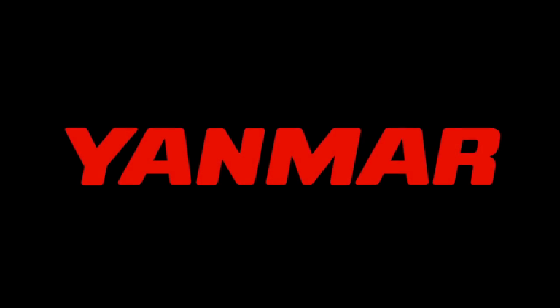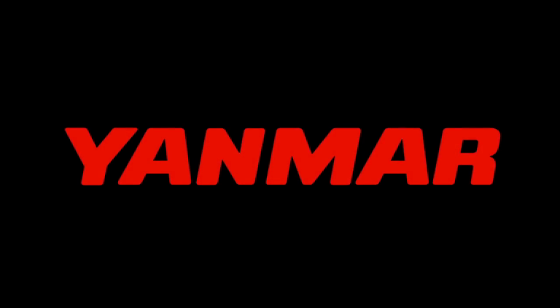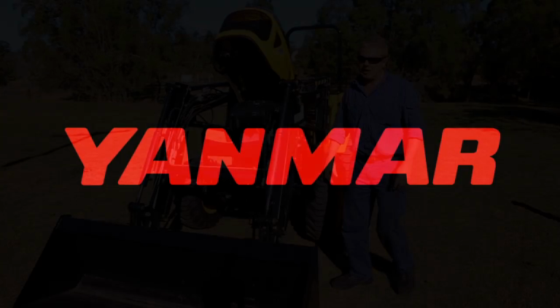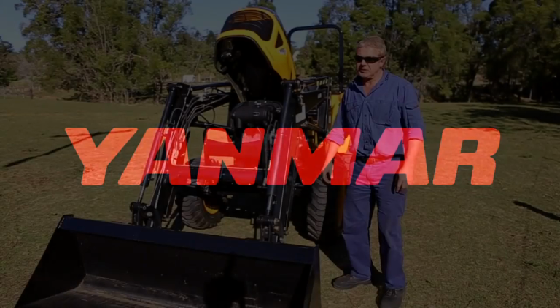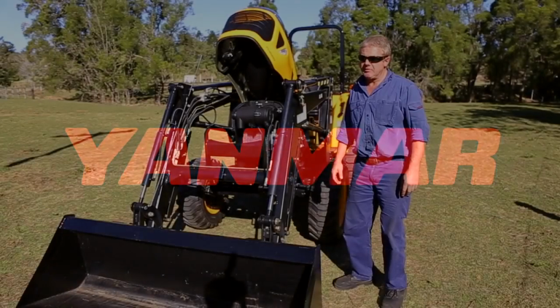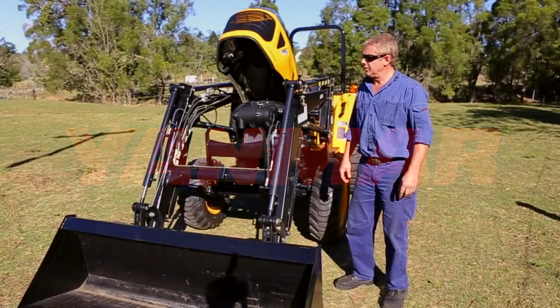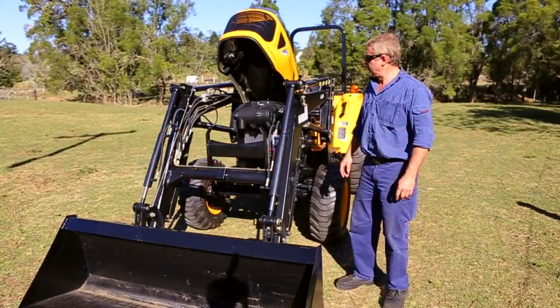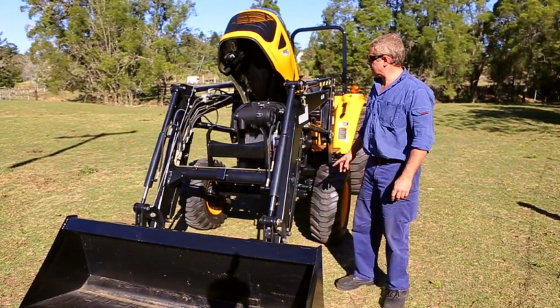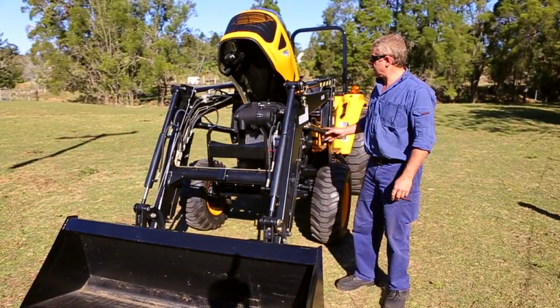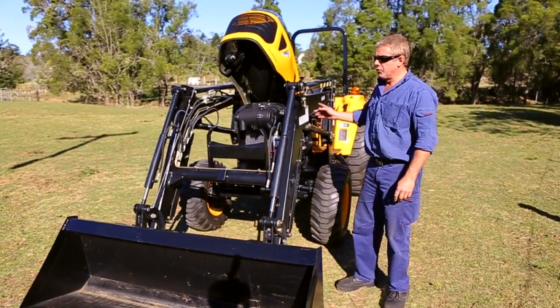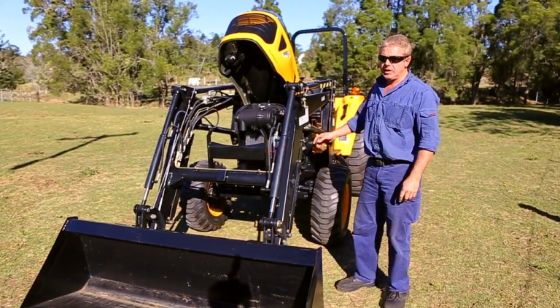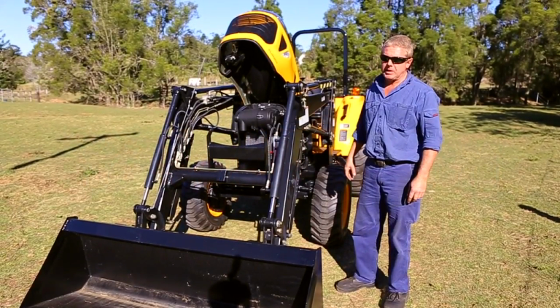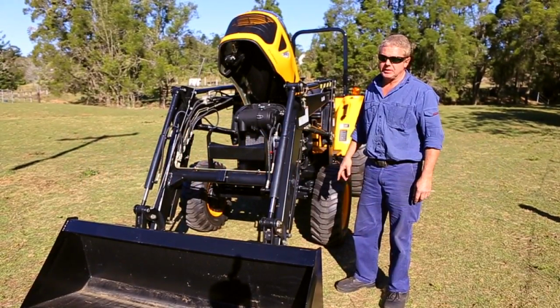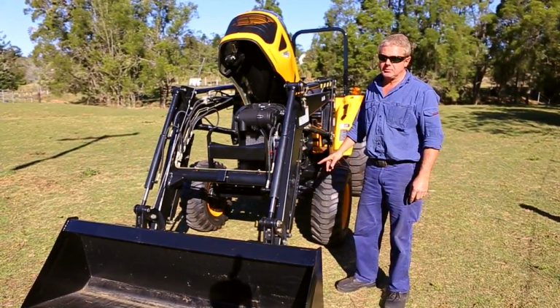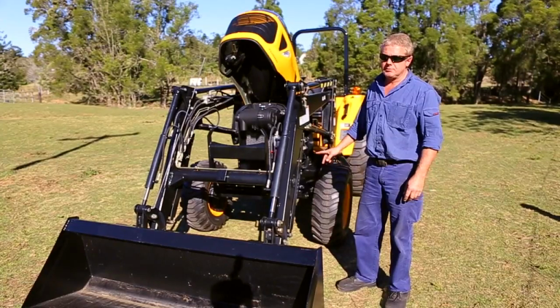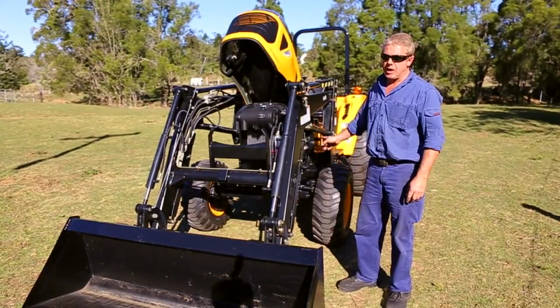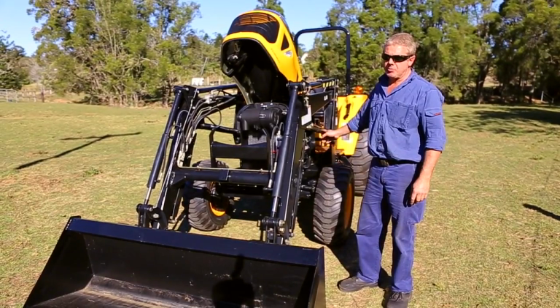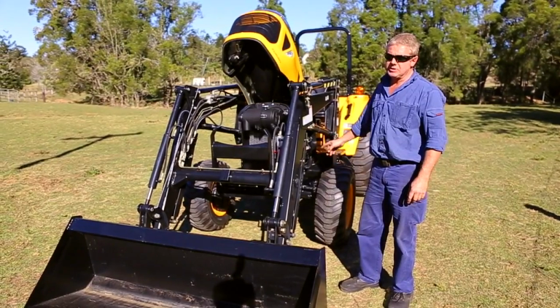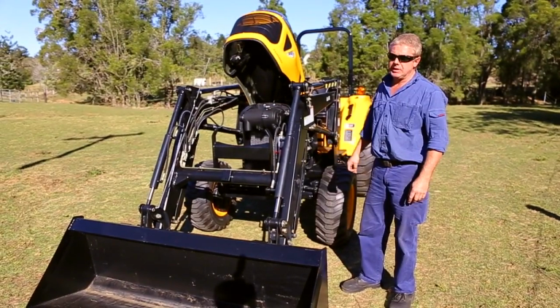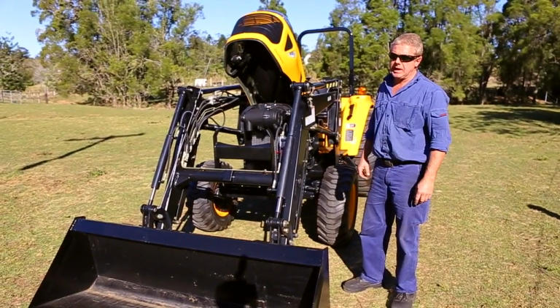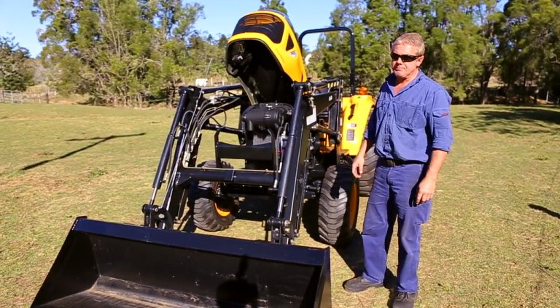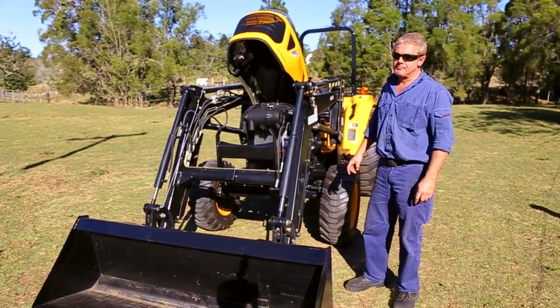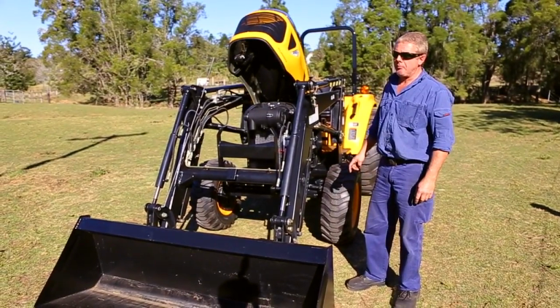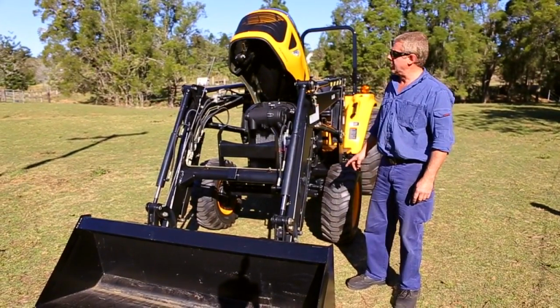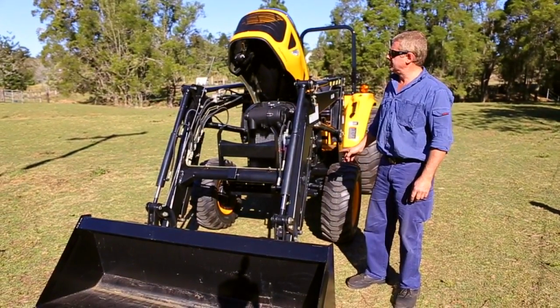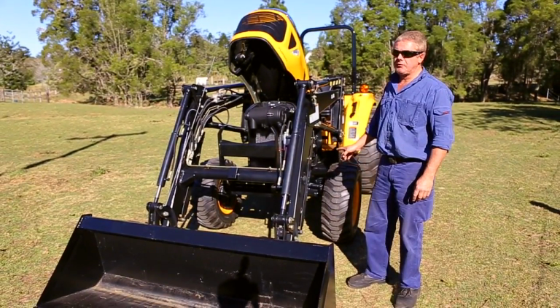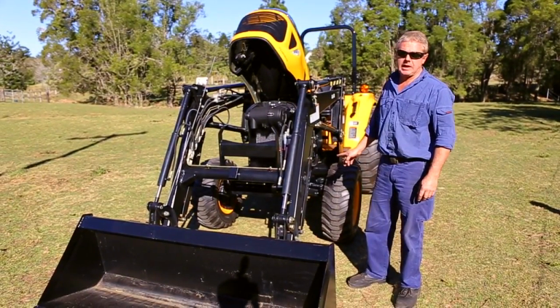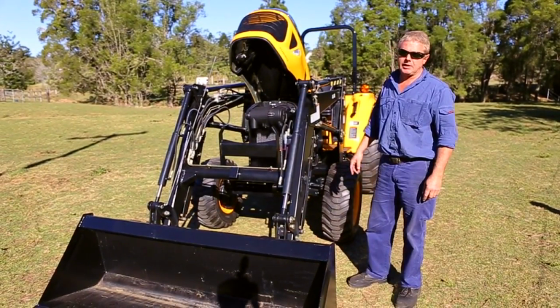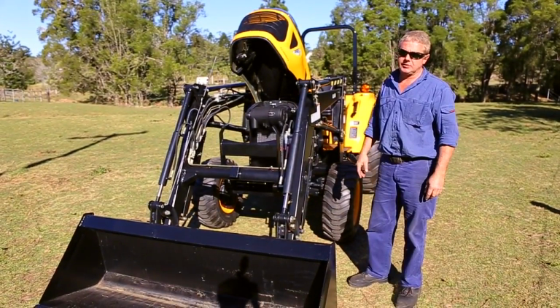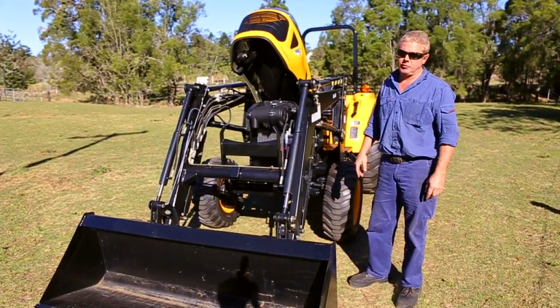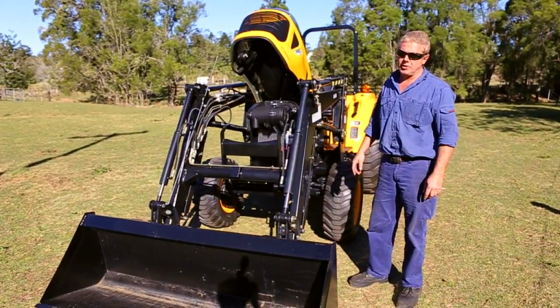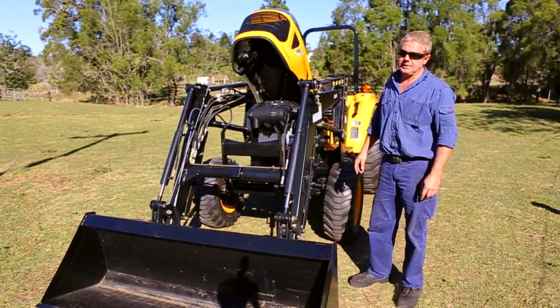Hi, my name is David. I'm going to run you through the basic operation and maintenance of the LX490.